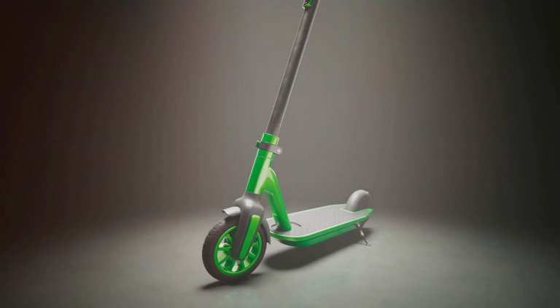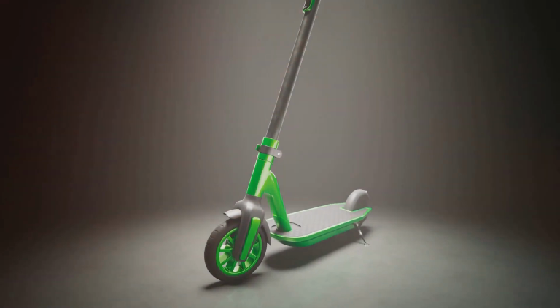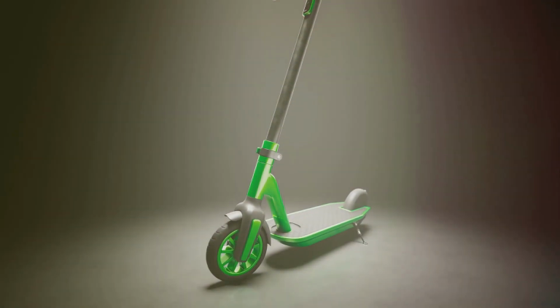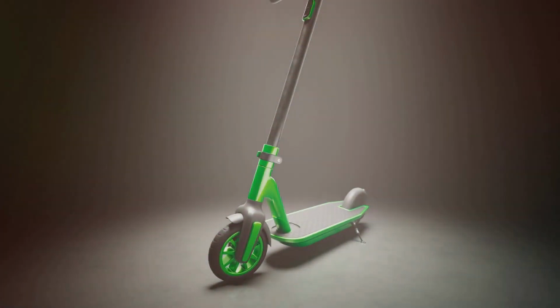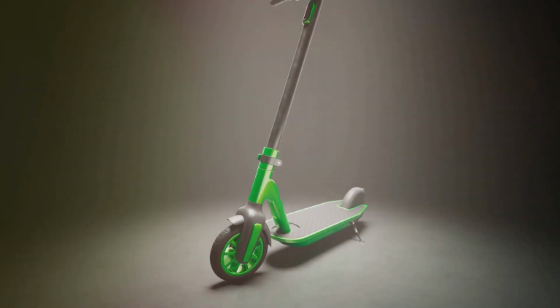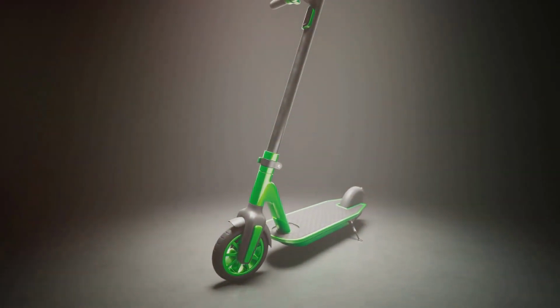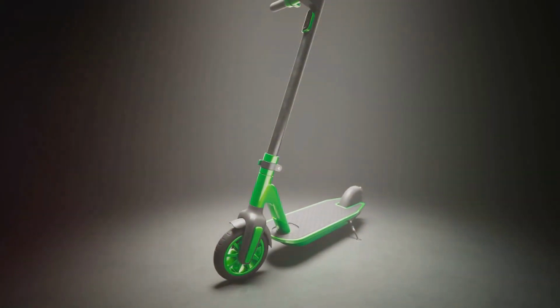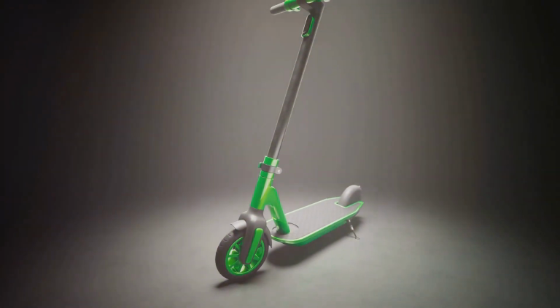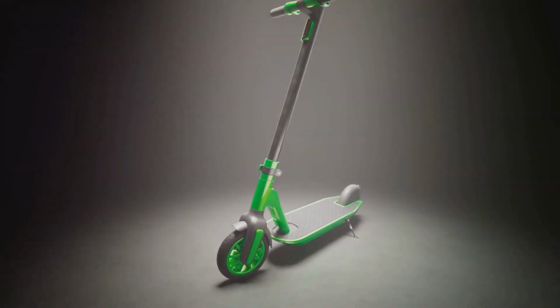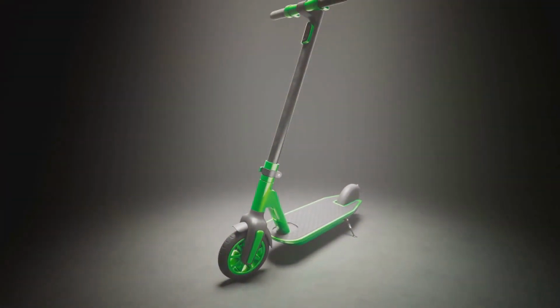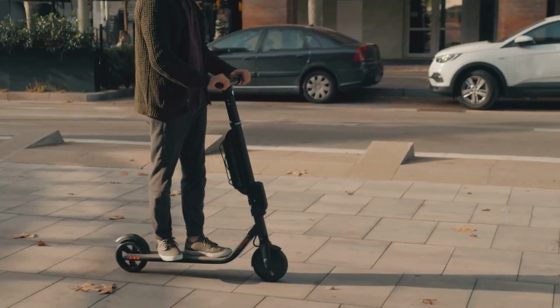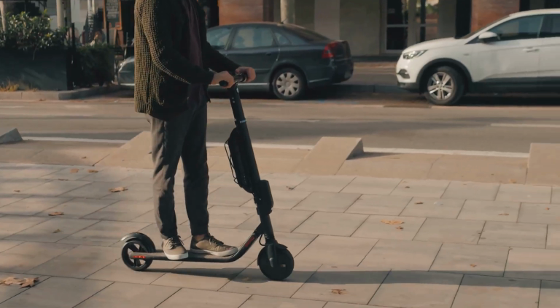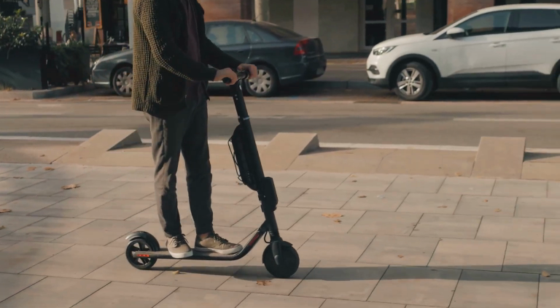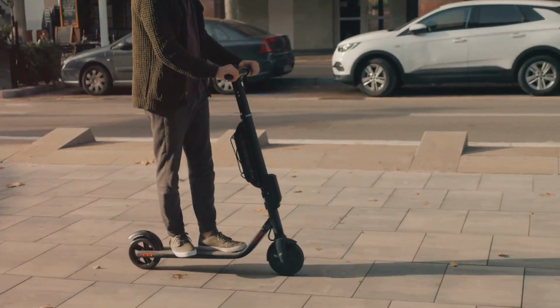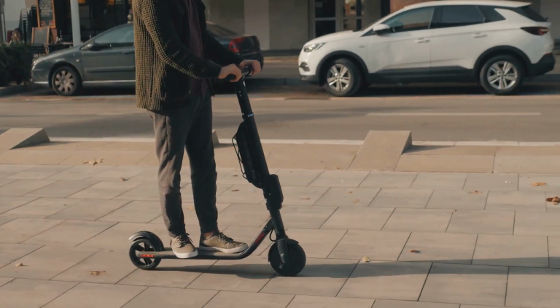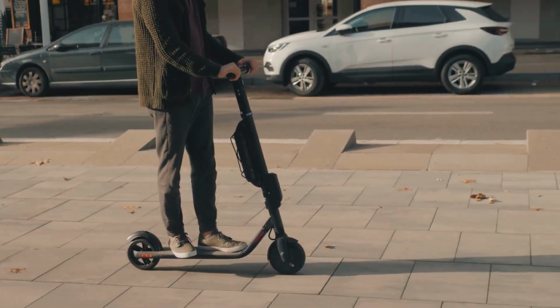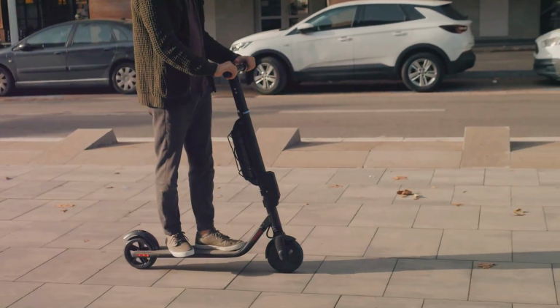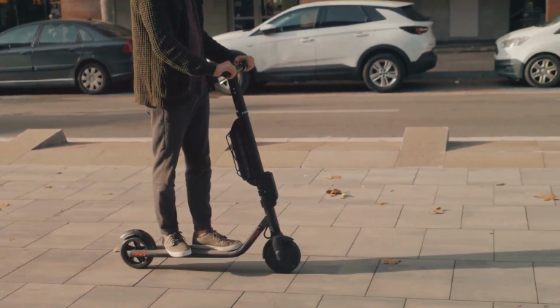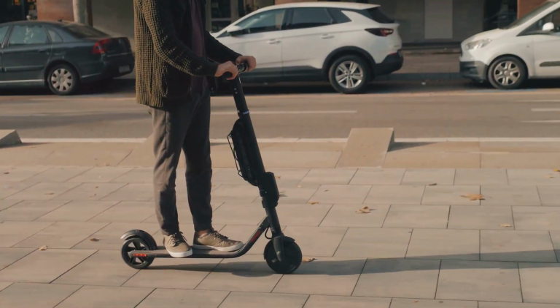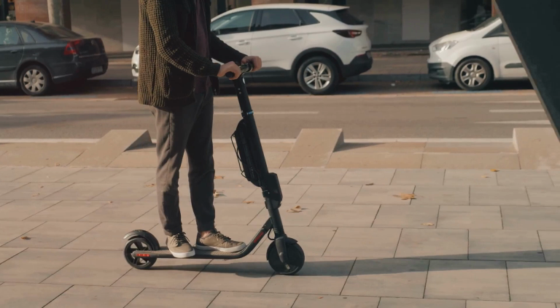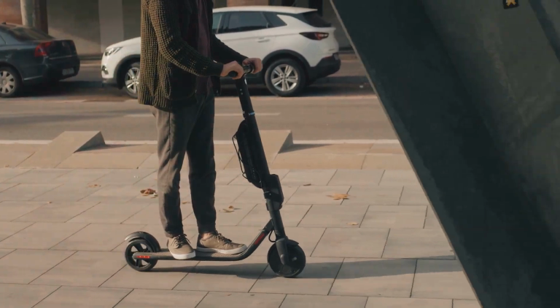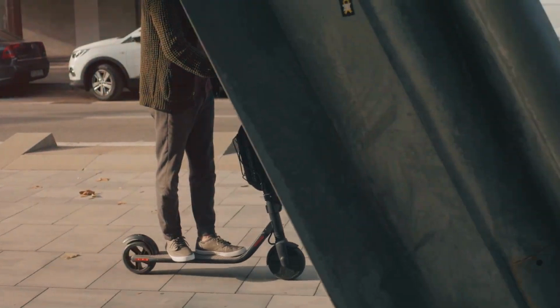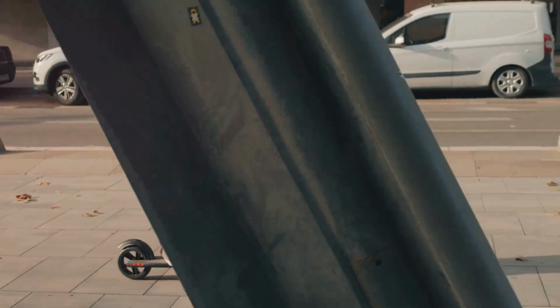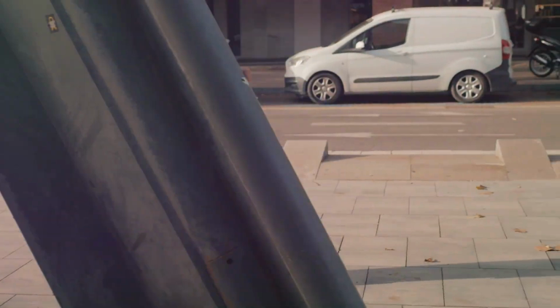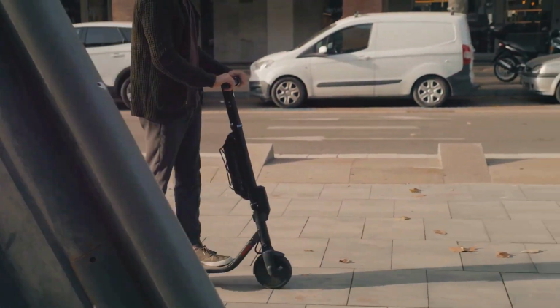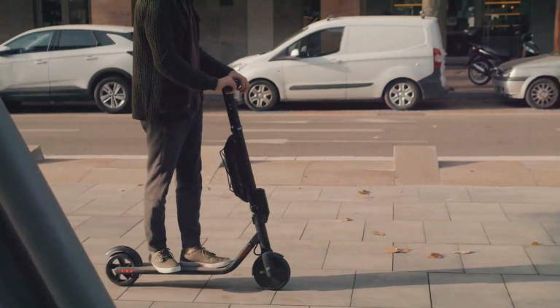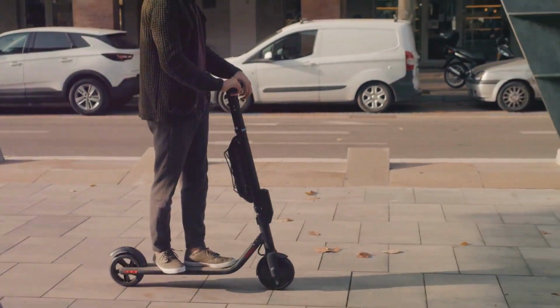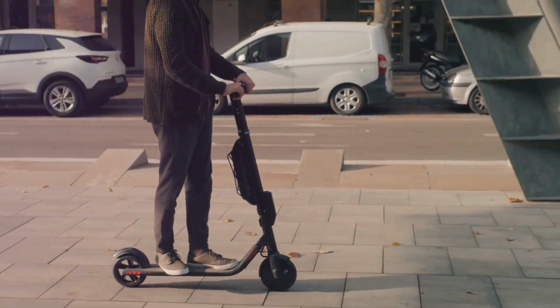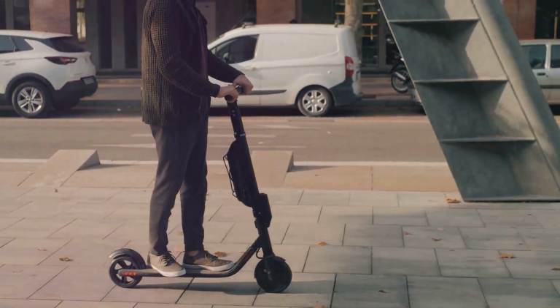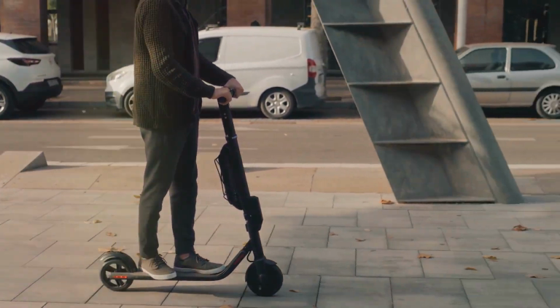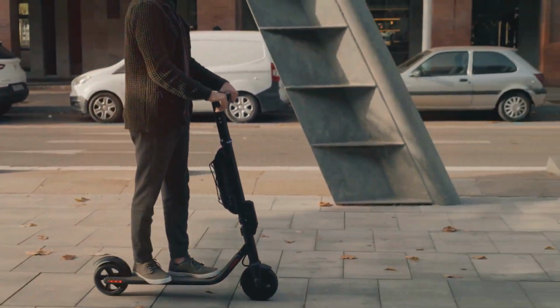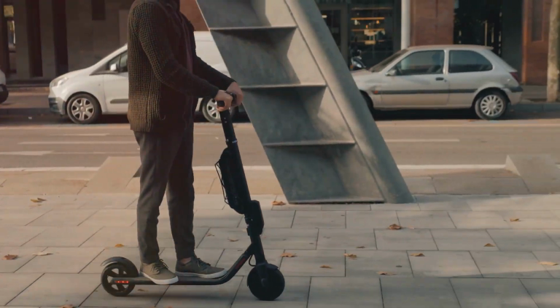Similarly, the terrain can also affect the speed. A smooth, flat road offers less resistance than a steep hill or a rough trail.